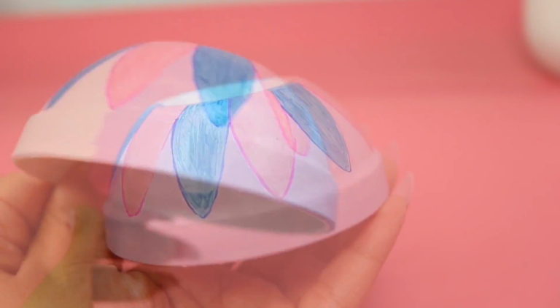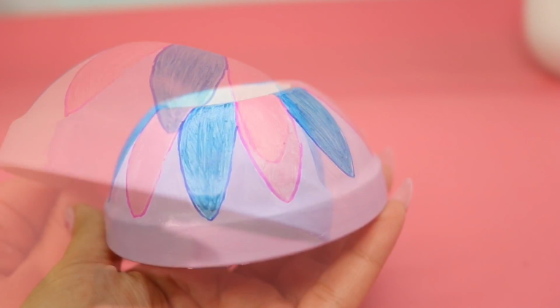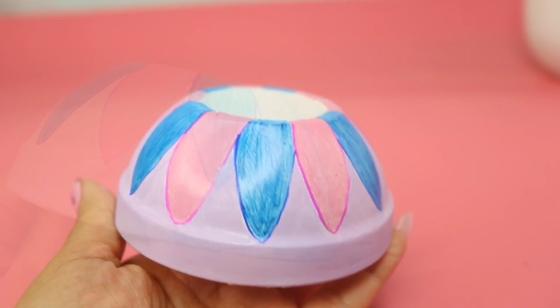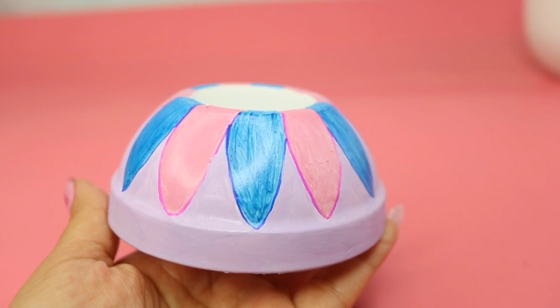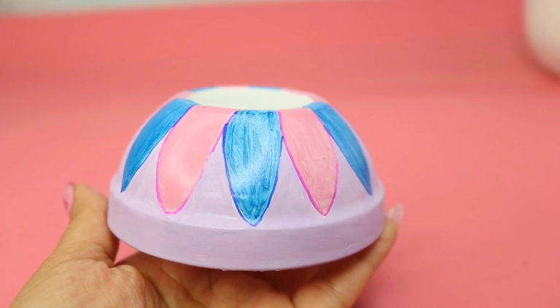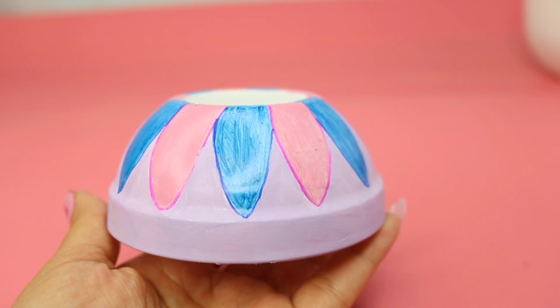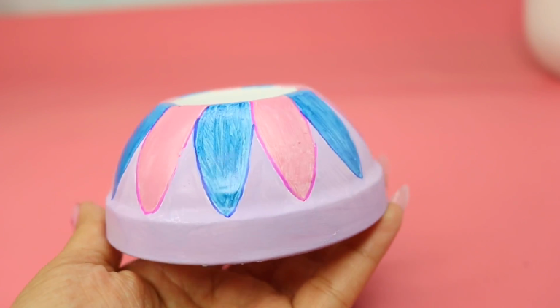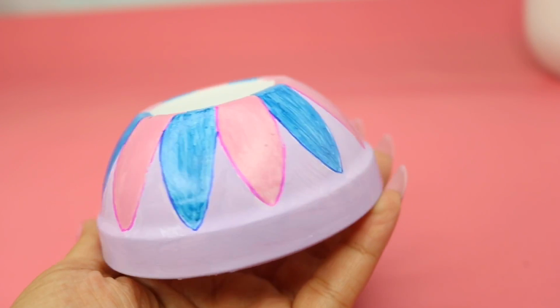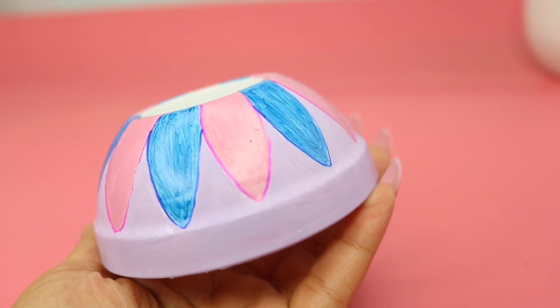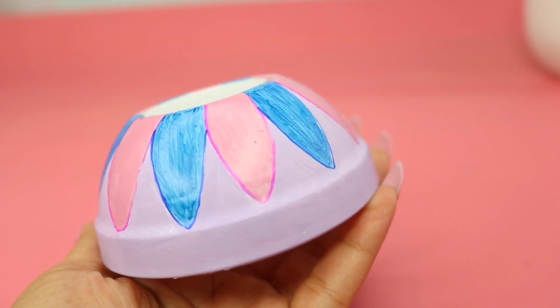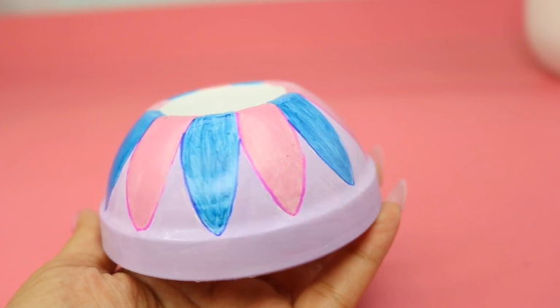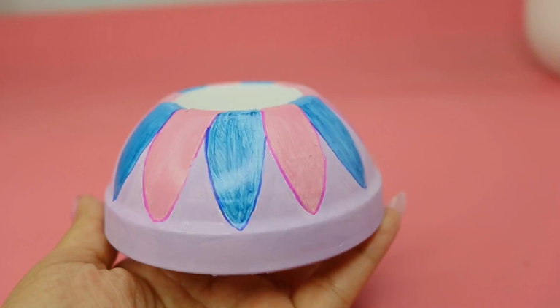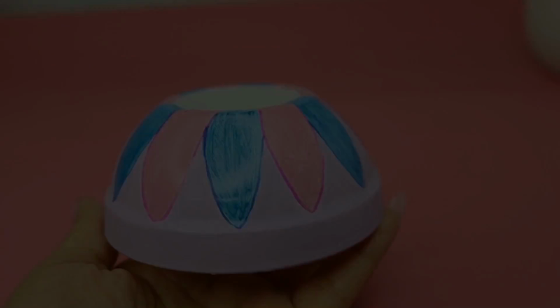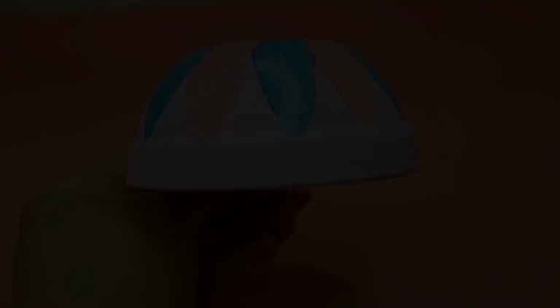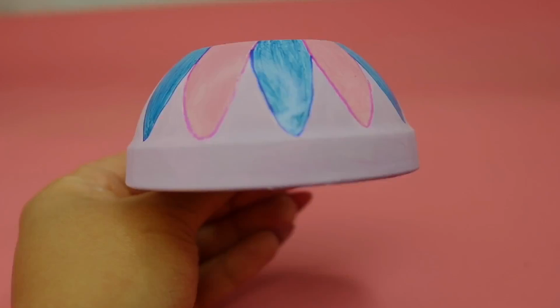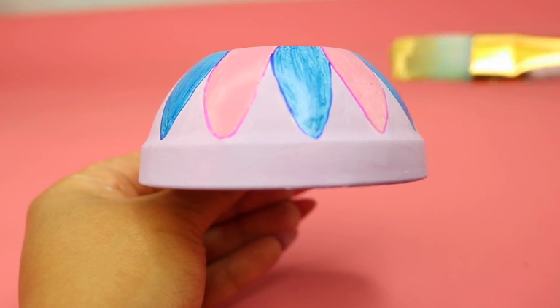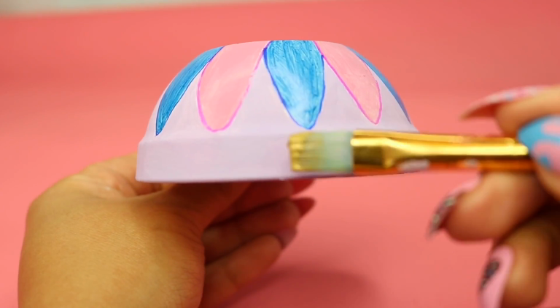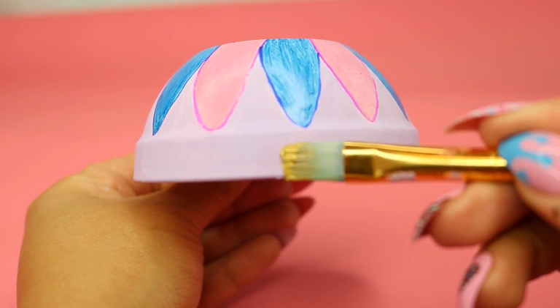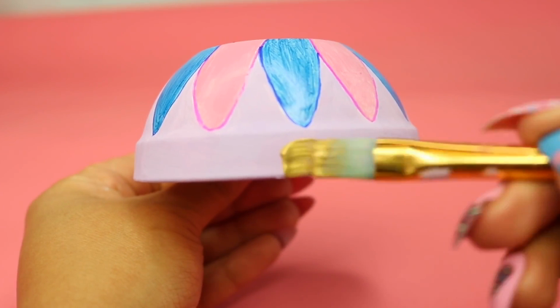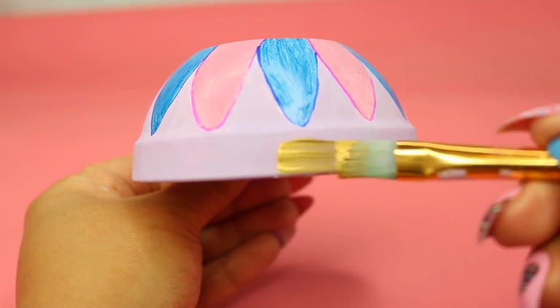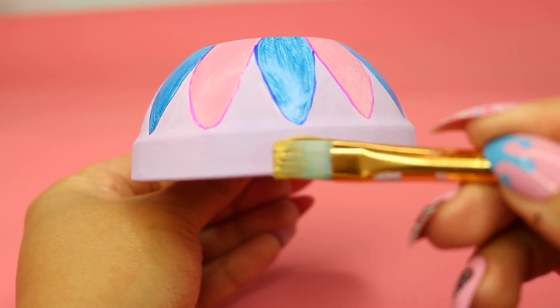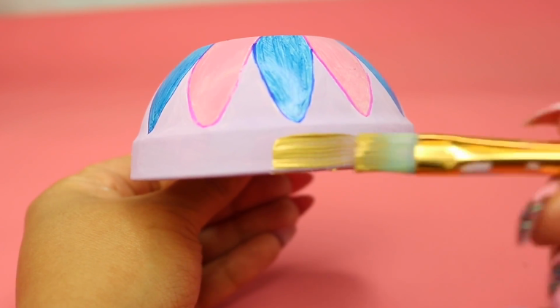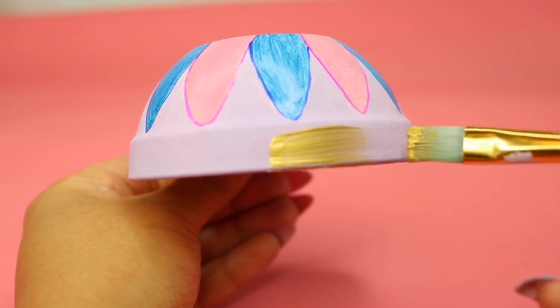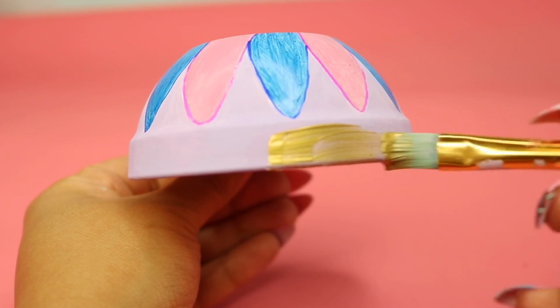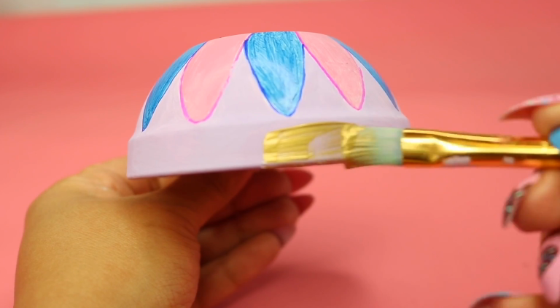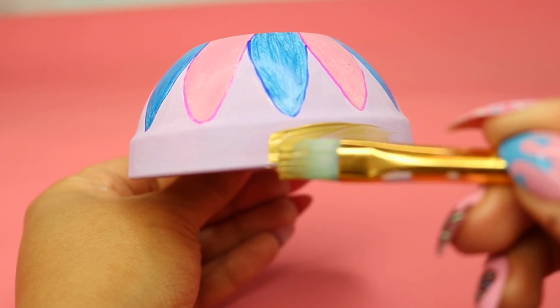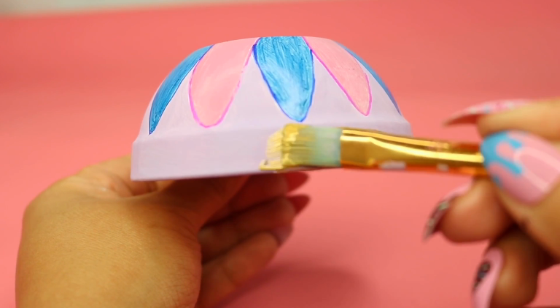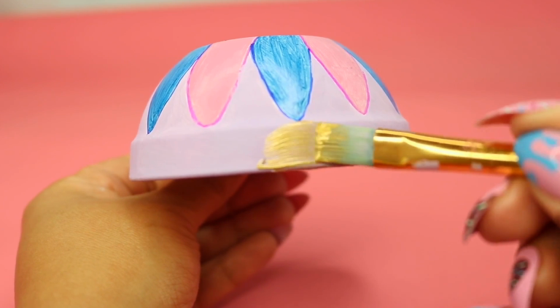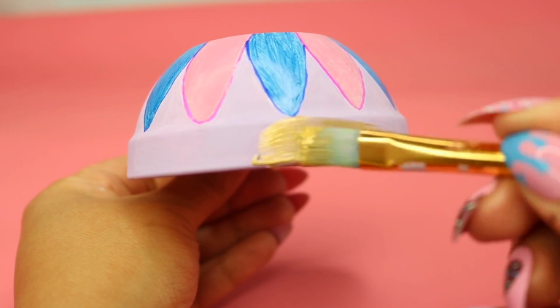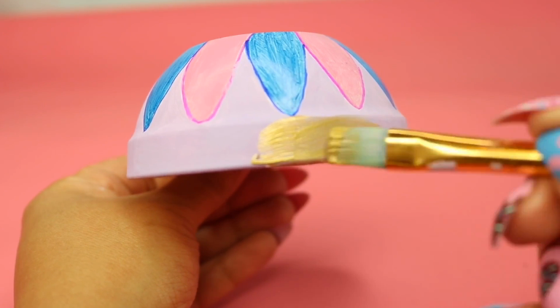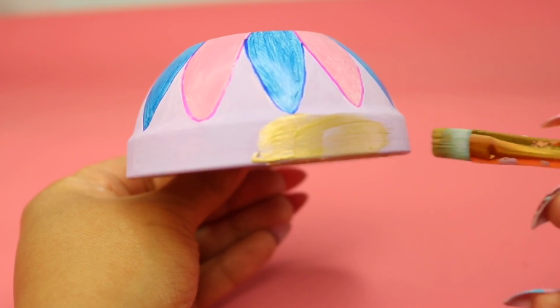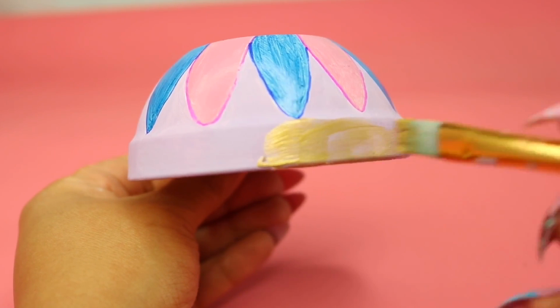So once everything was fully dry, I grabbed my gold paint and painted a rim of gold around it.